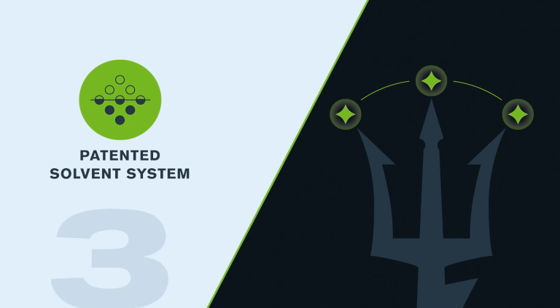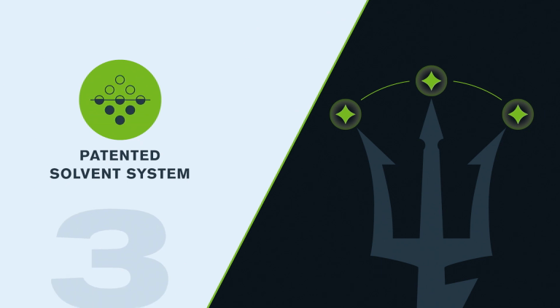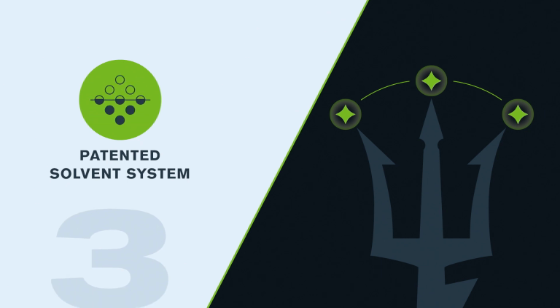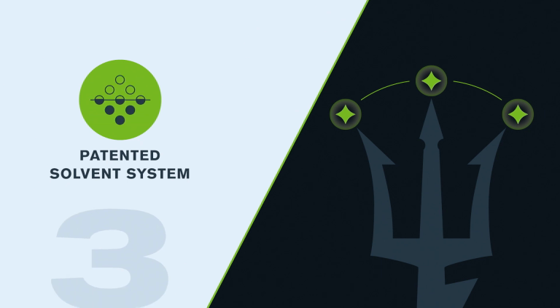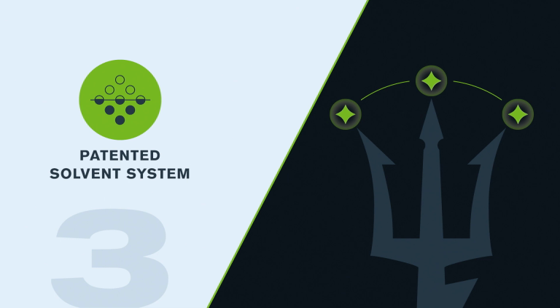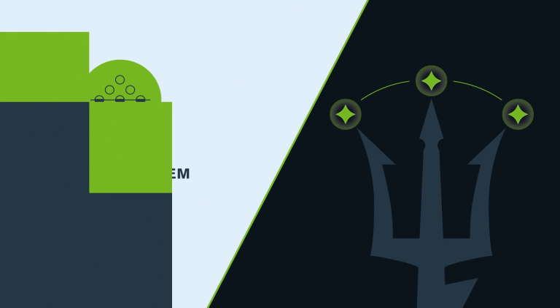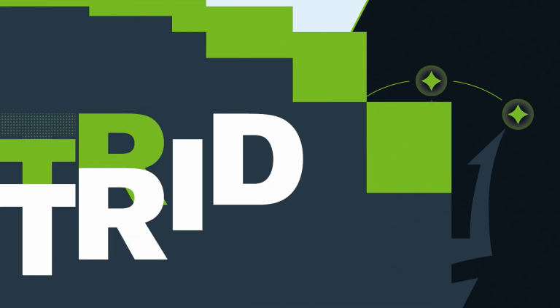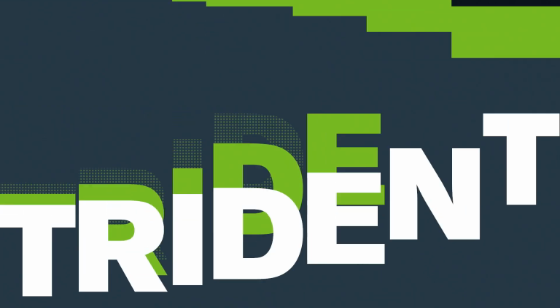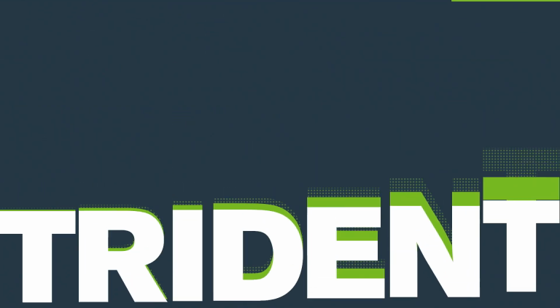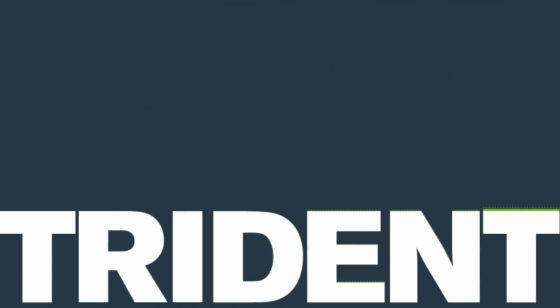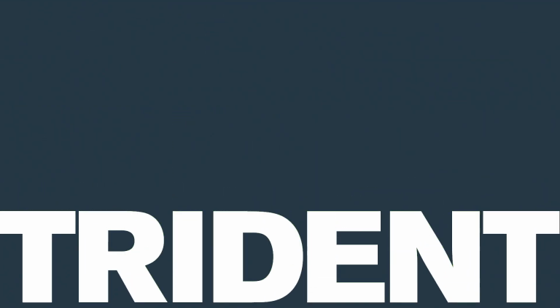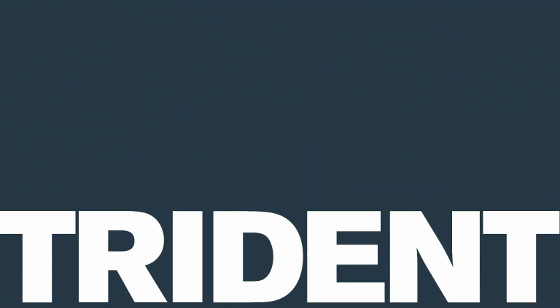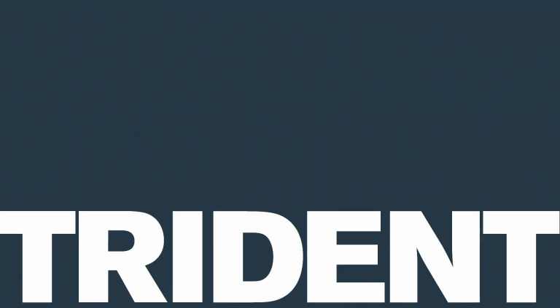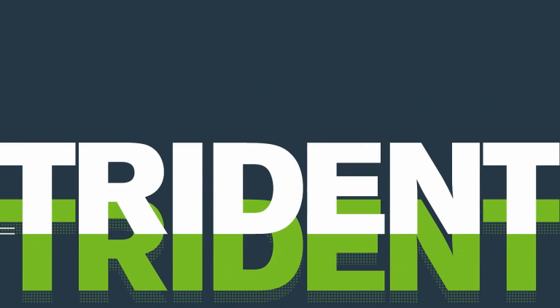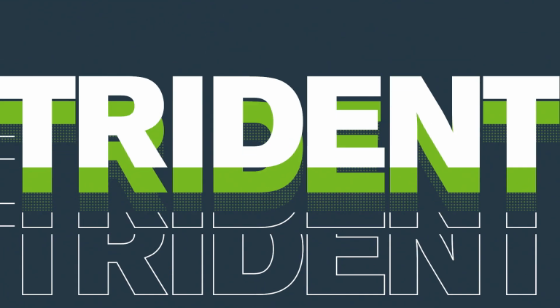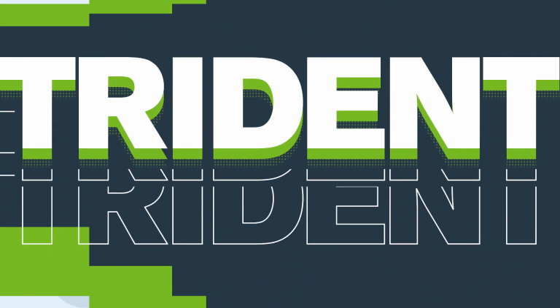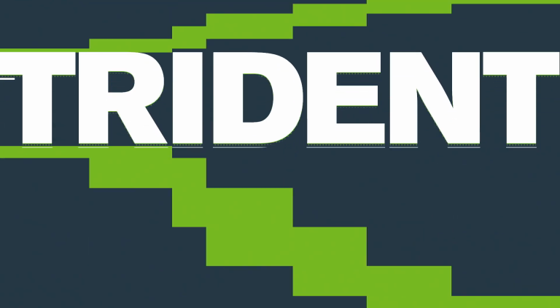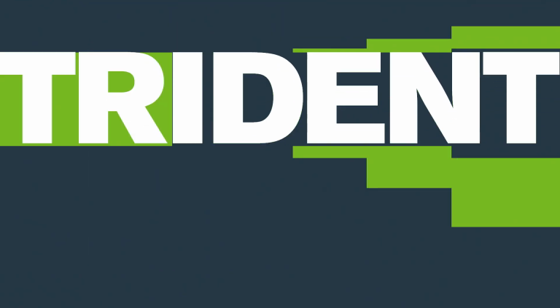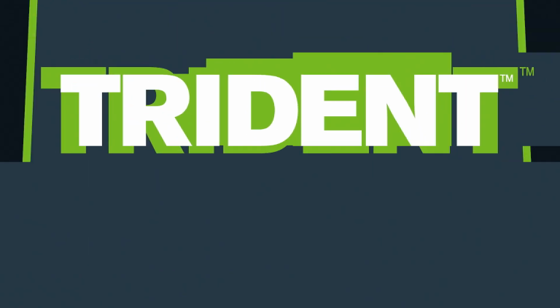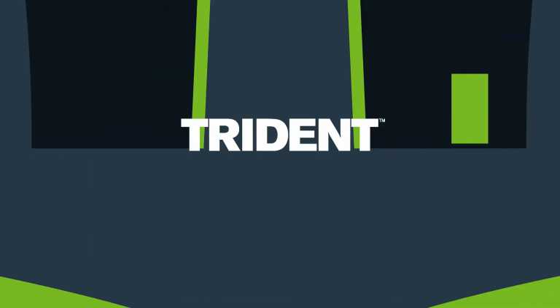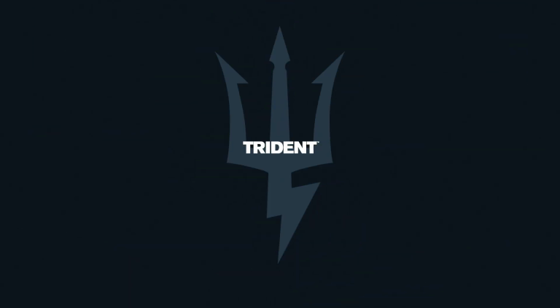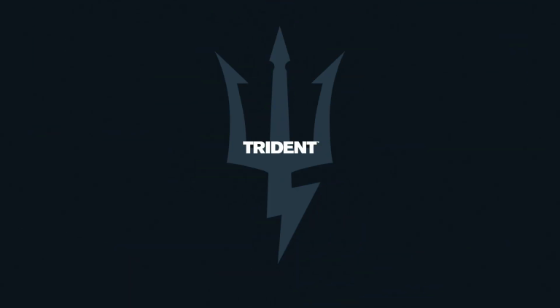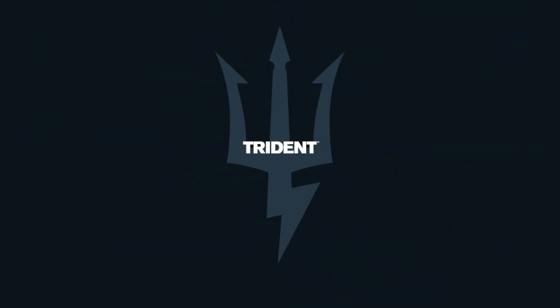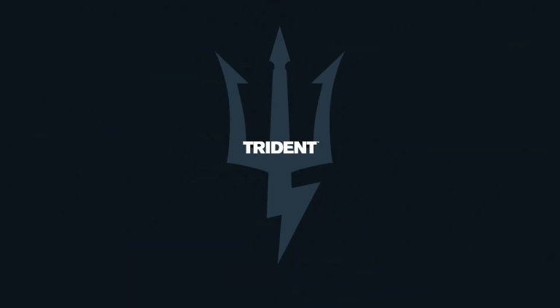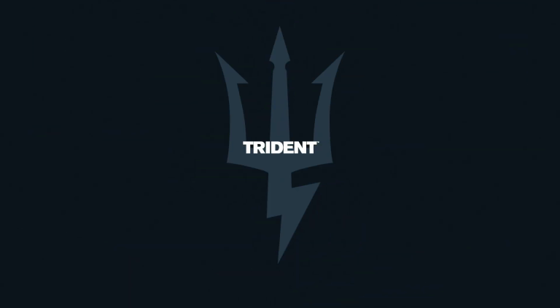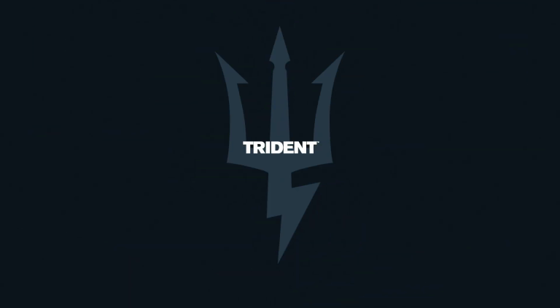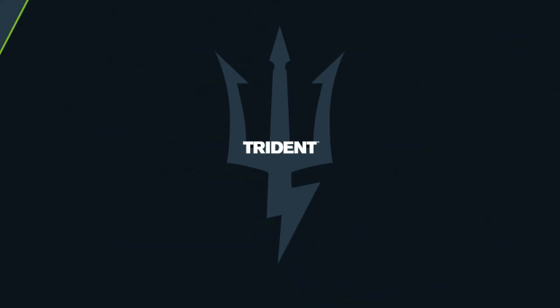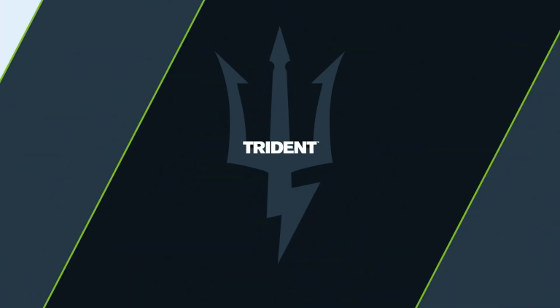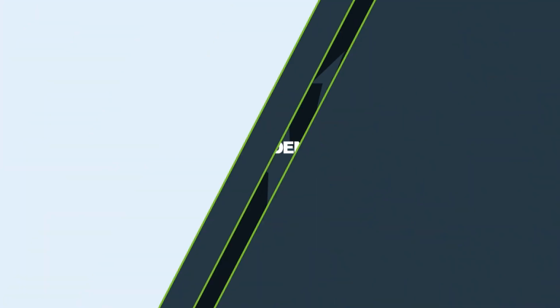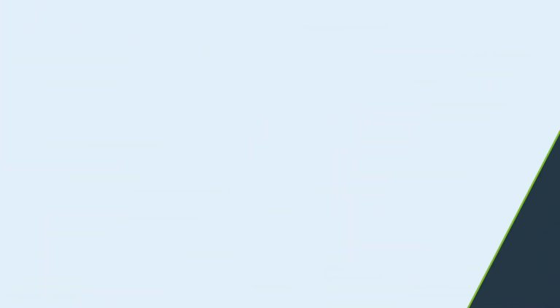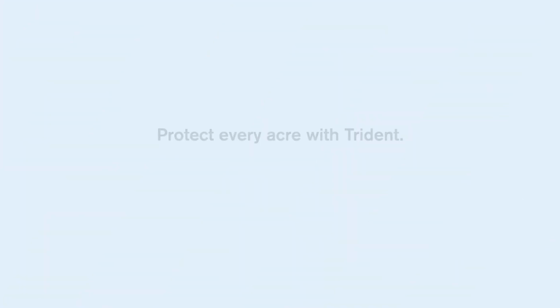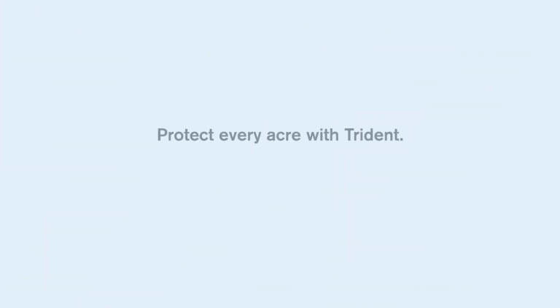Get the most effective protection on the market with the triple protection of Trident.